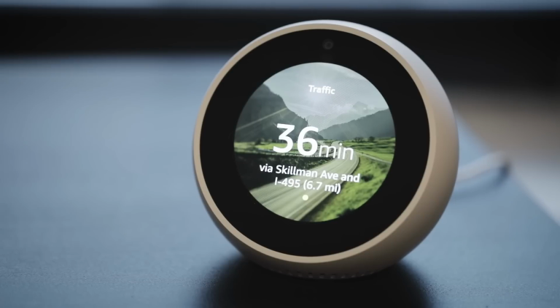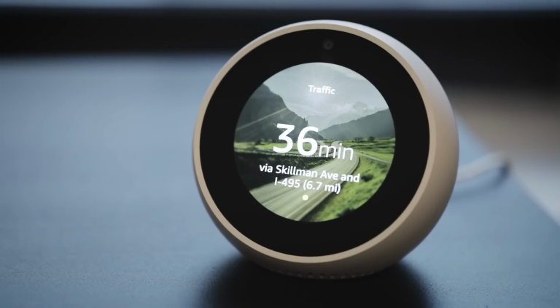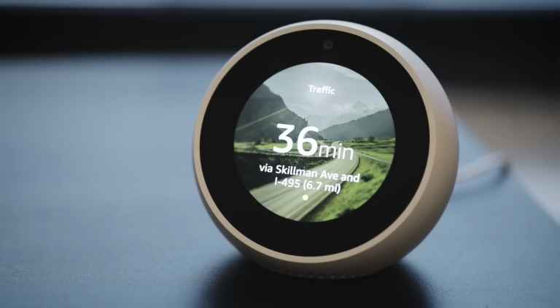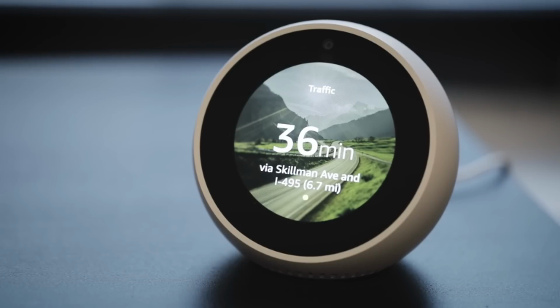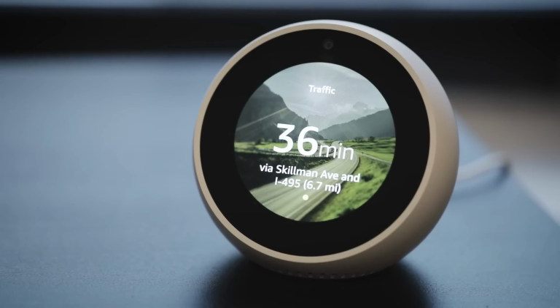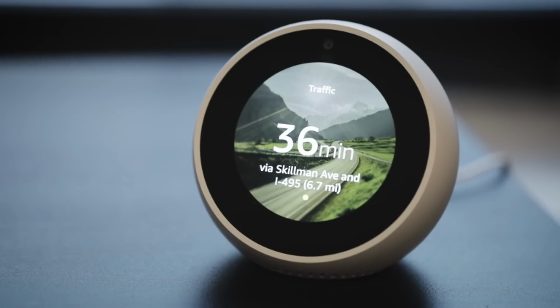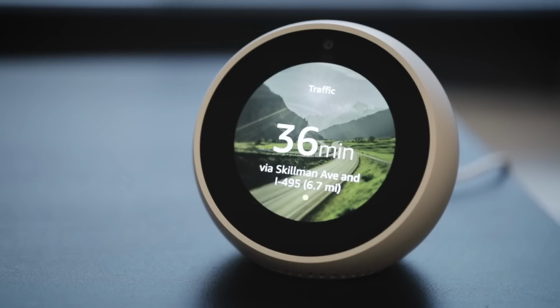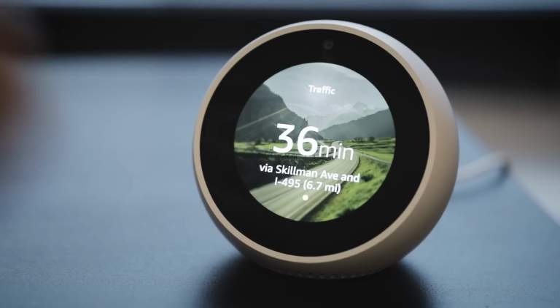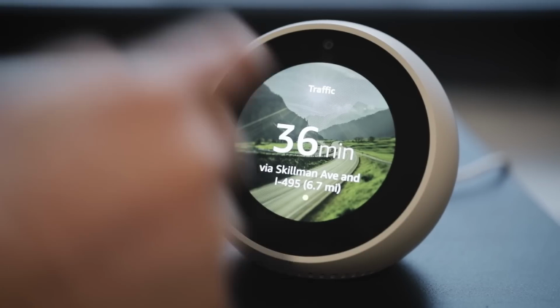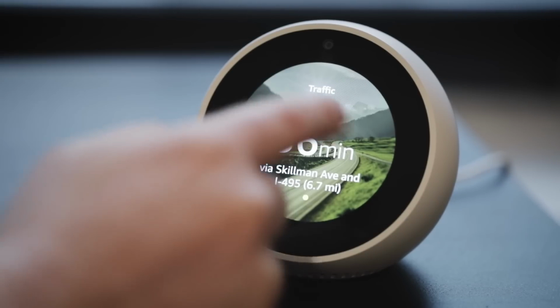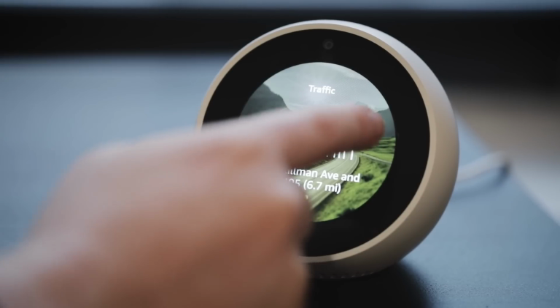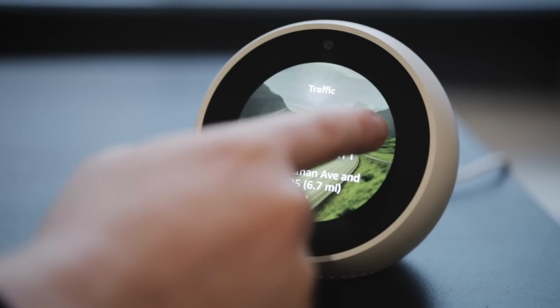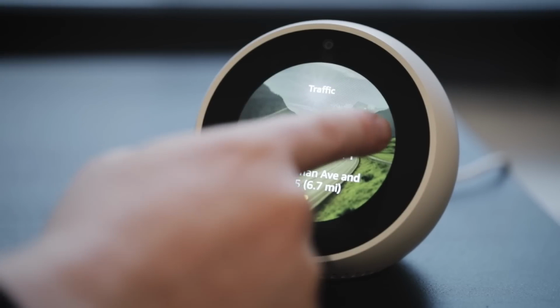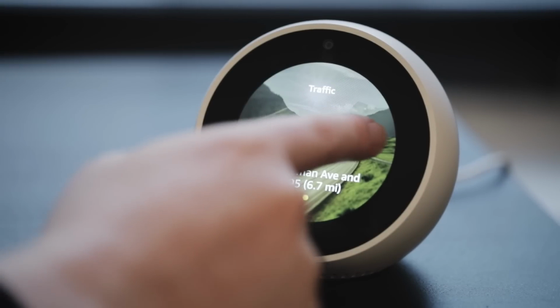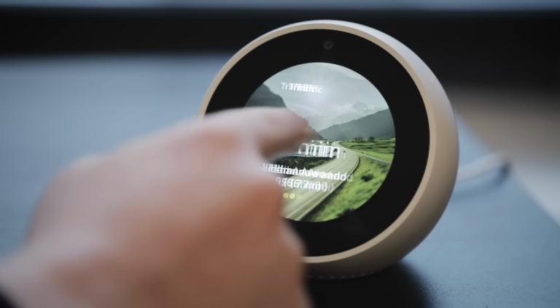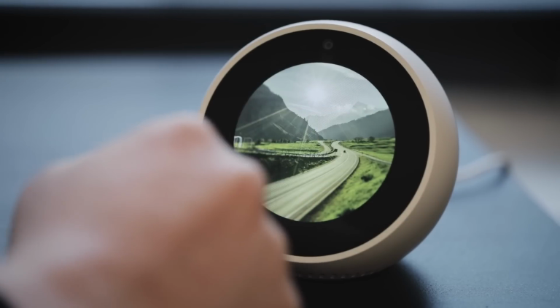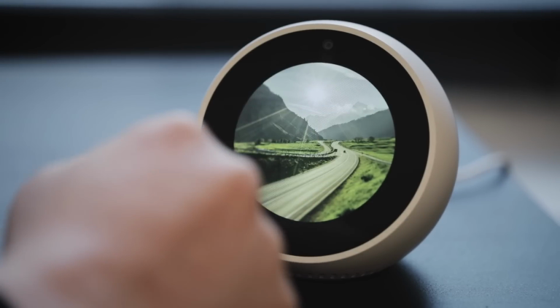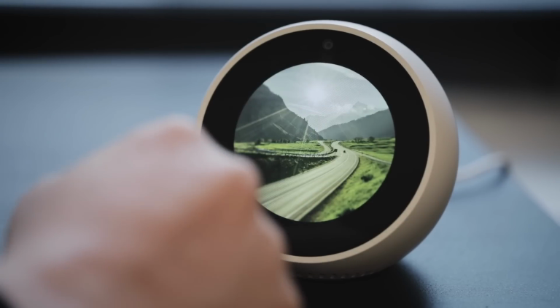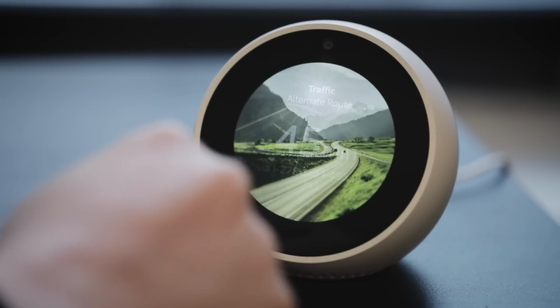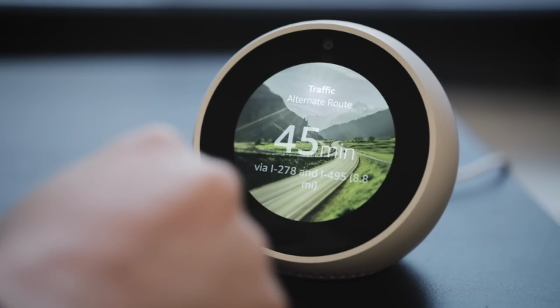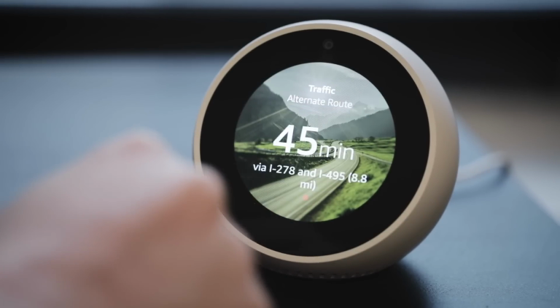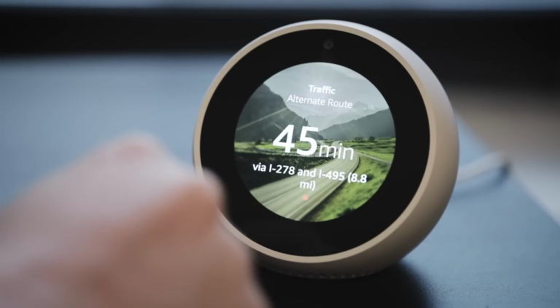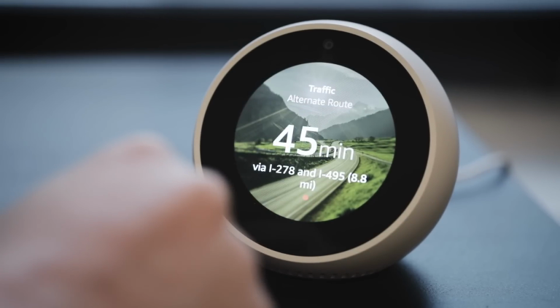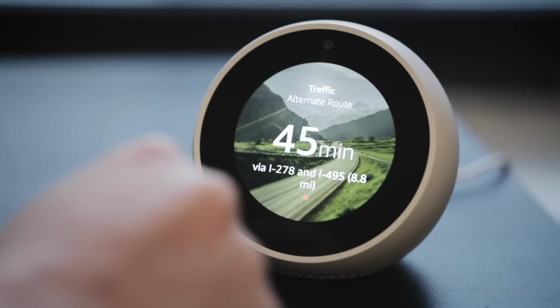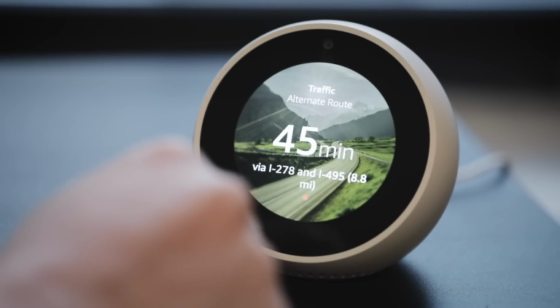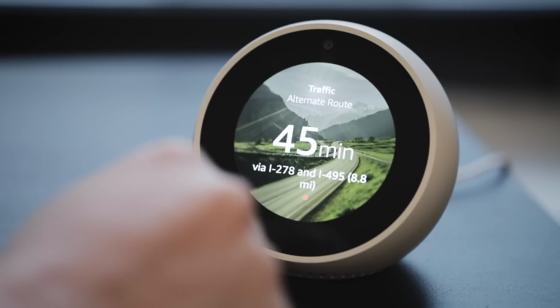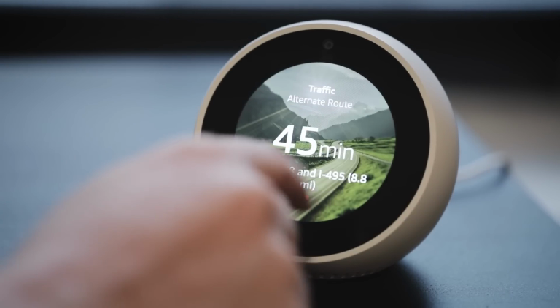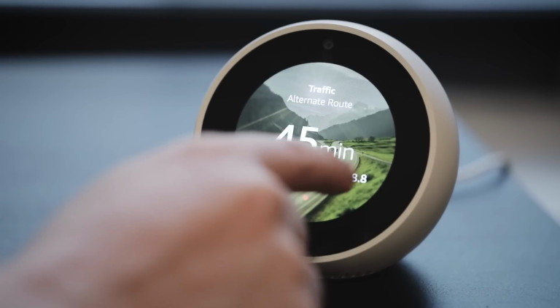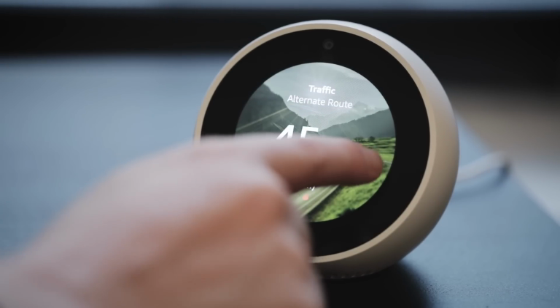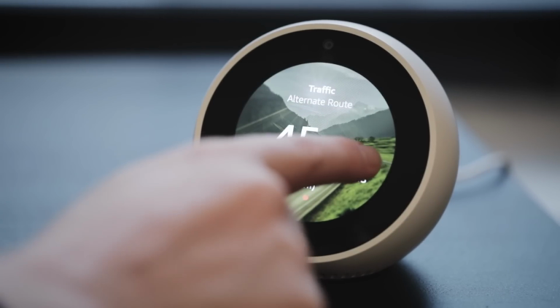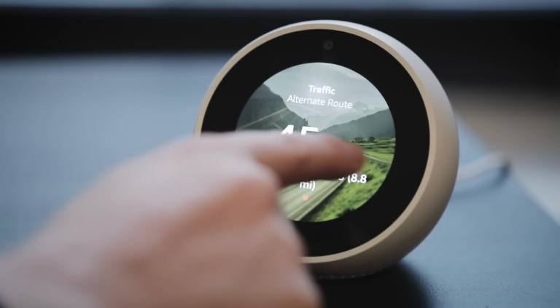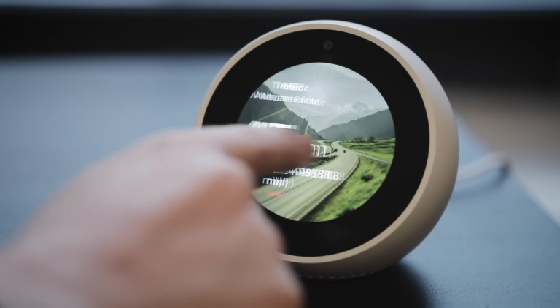All told, the Spot is a nice addition to the Echo line, bringing touchscreen functionality at a reasonable price.